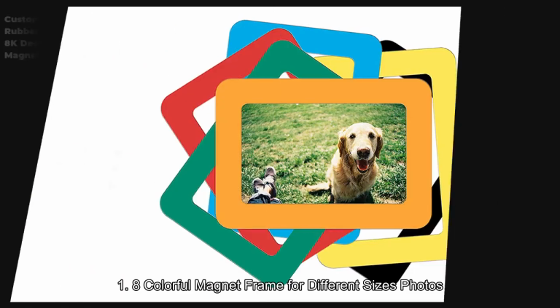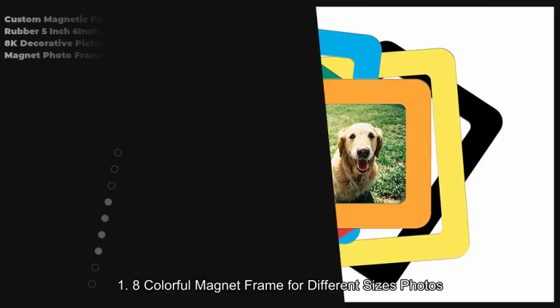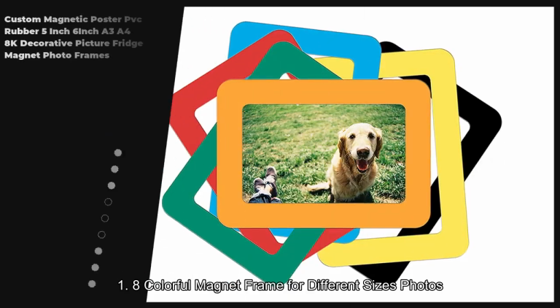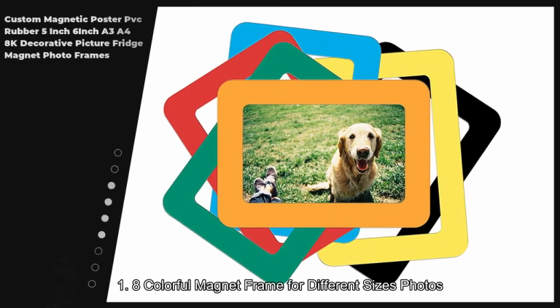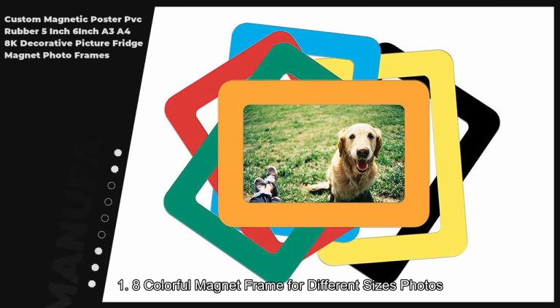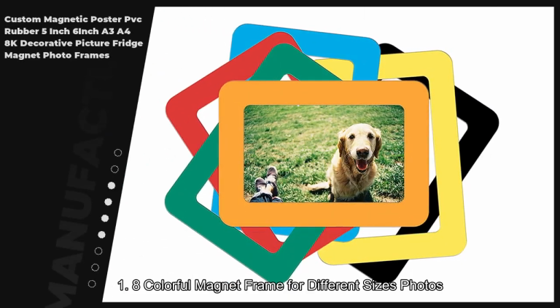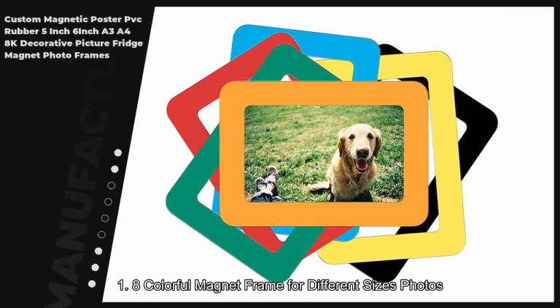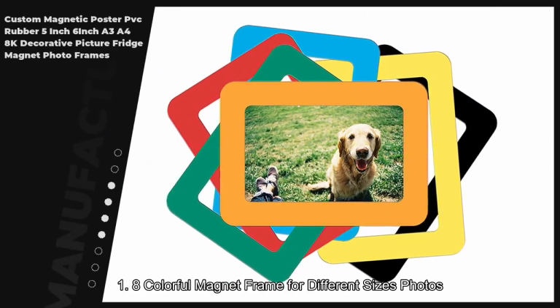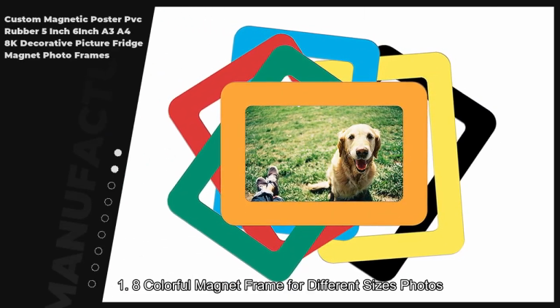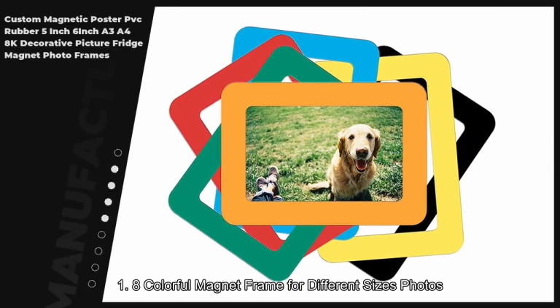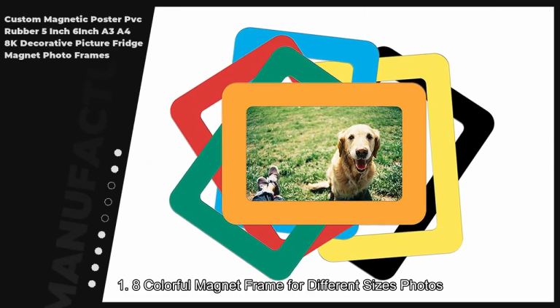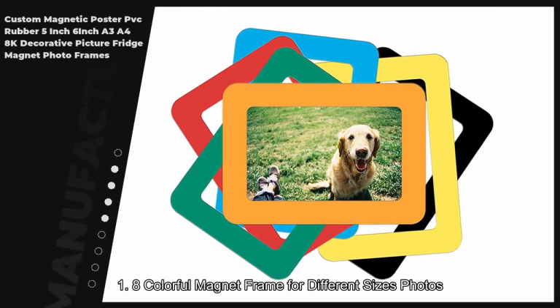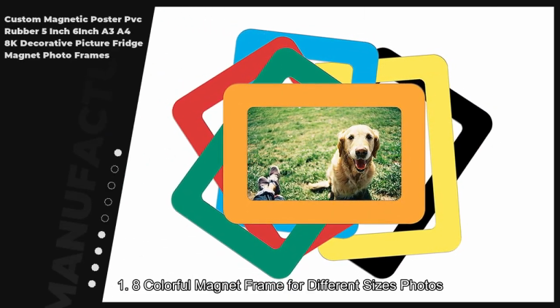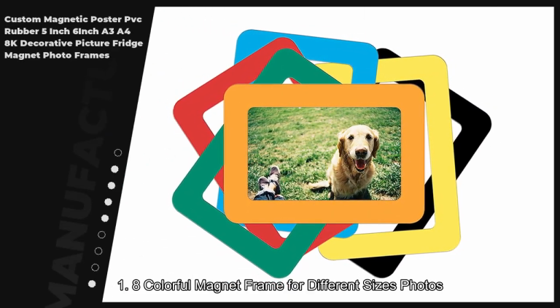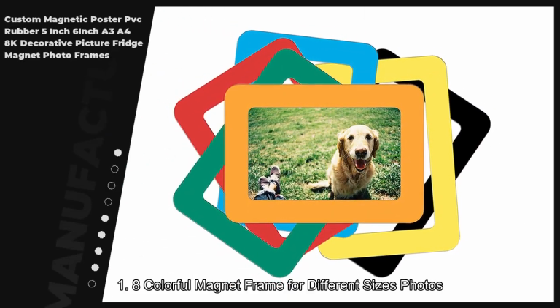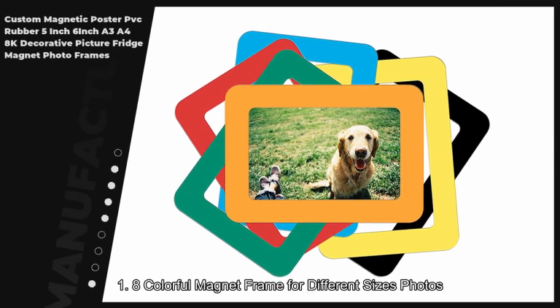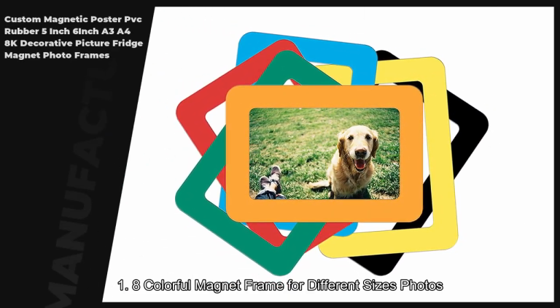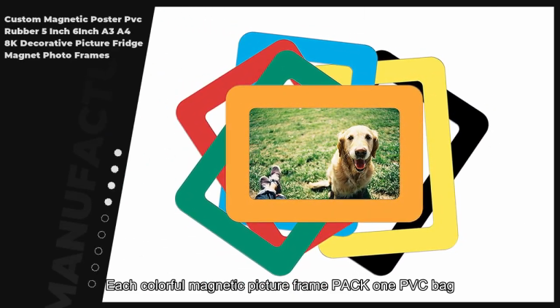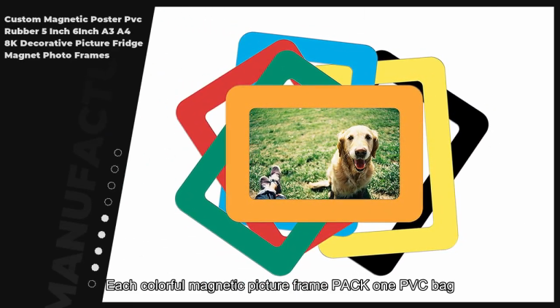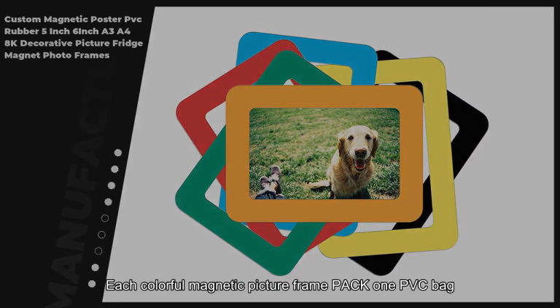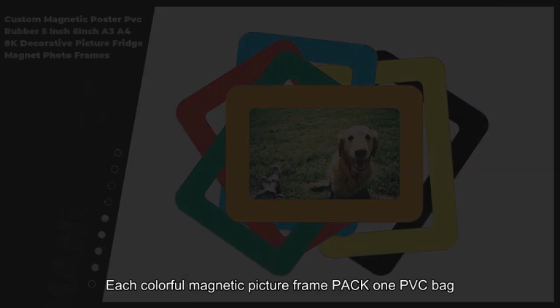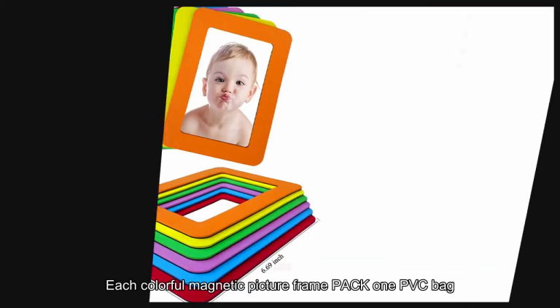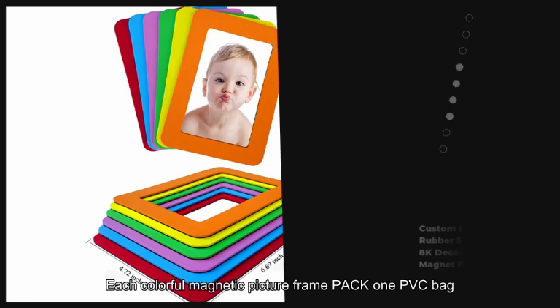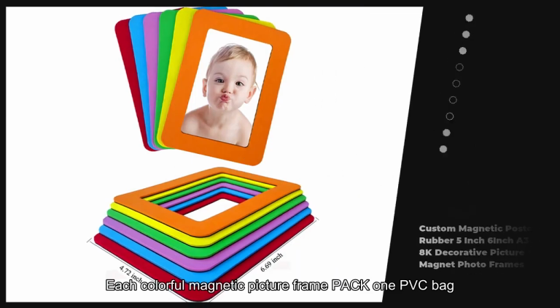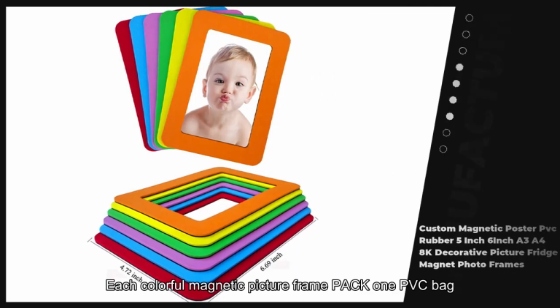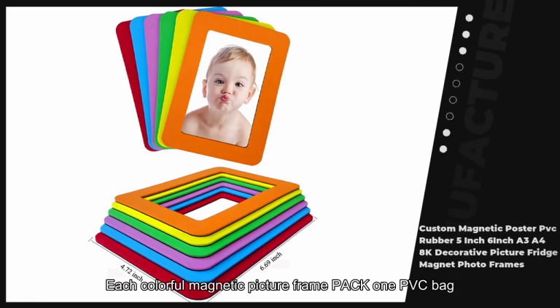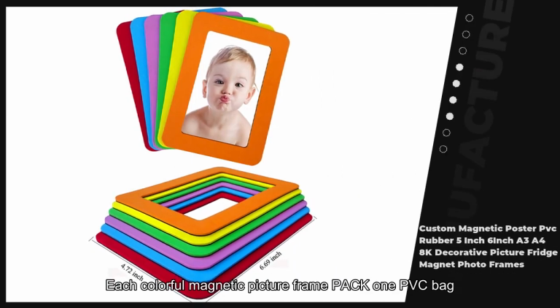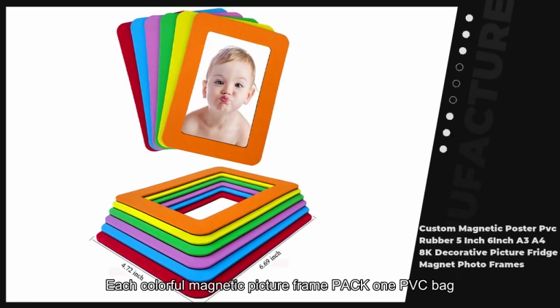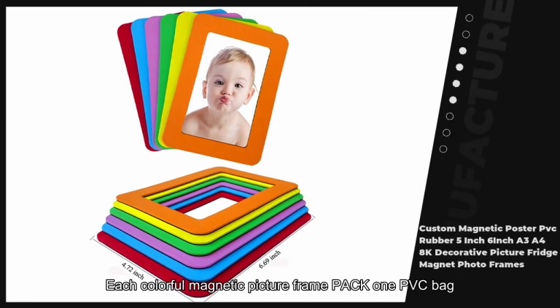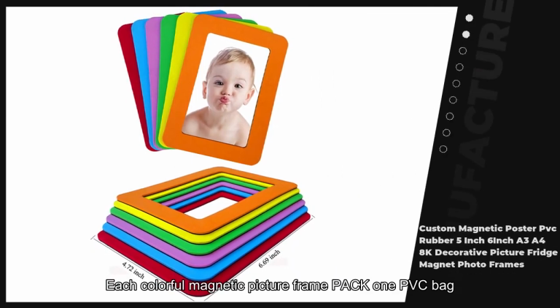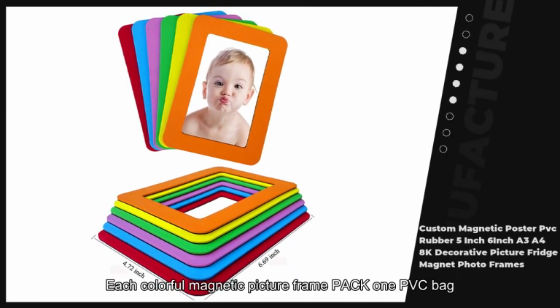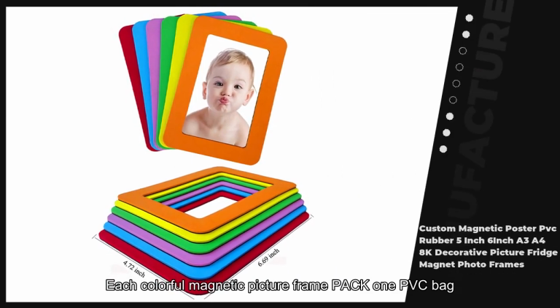8 colorful magnet frames for different size photos. Each colorful magnetic picture frame is packed in 1 PVC bag.